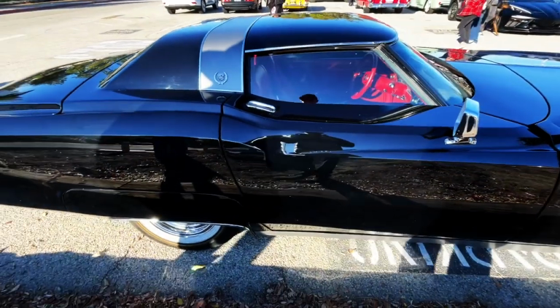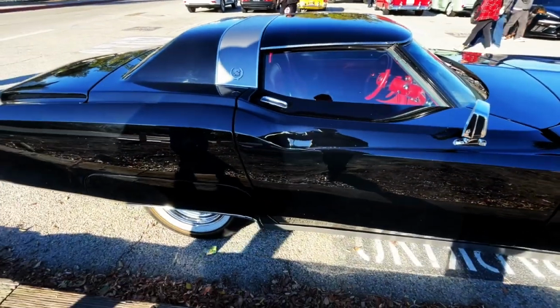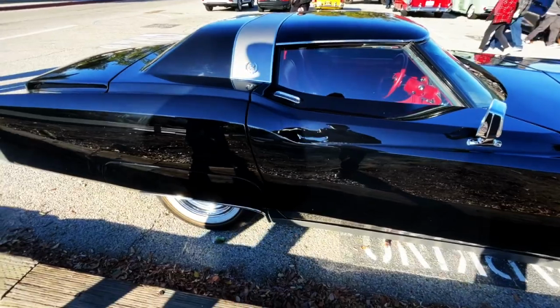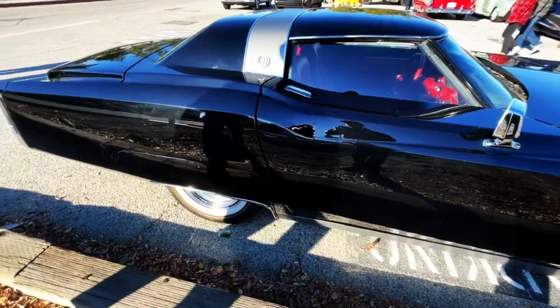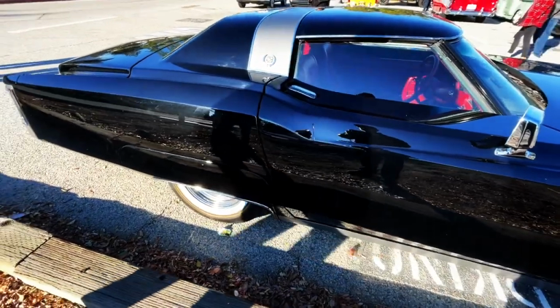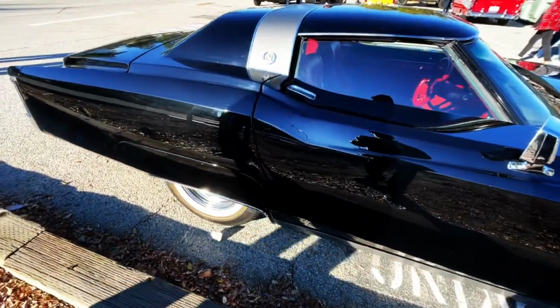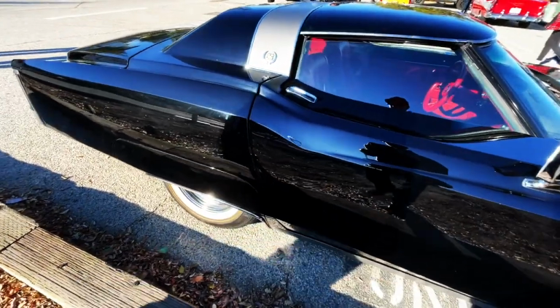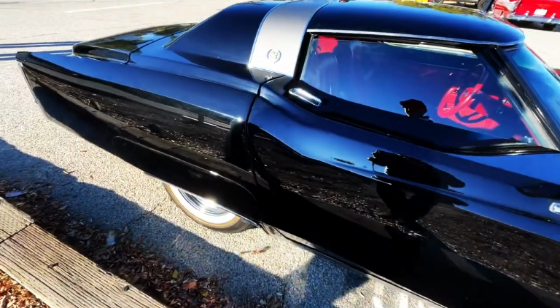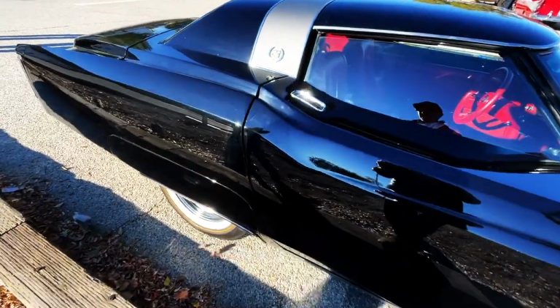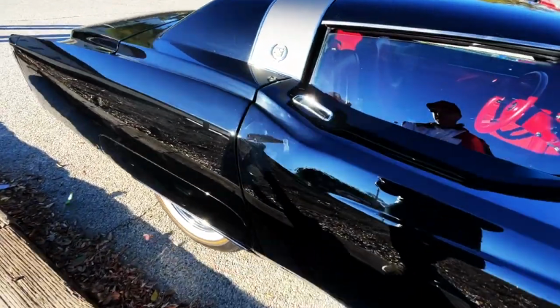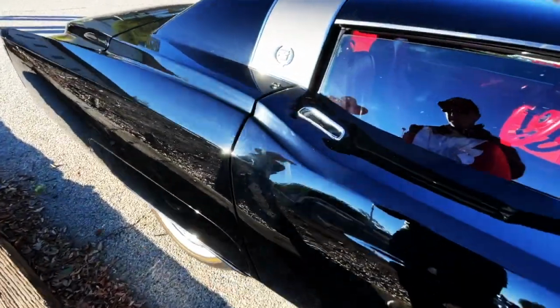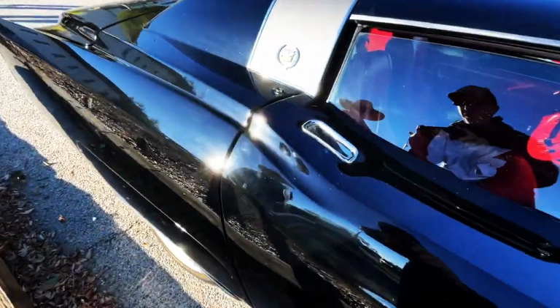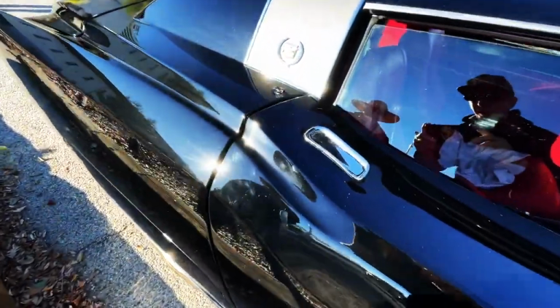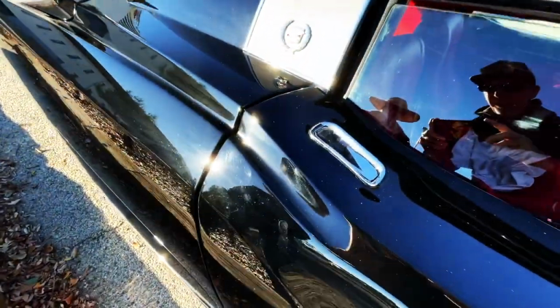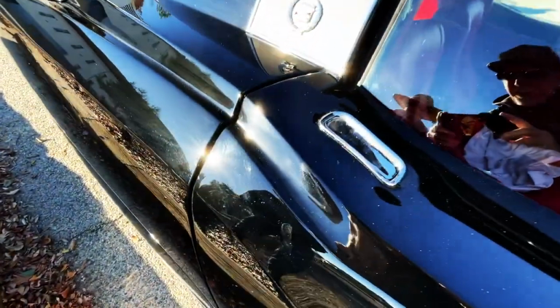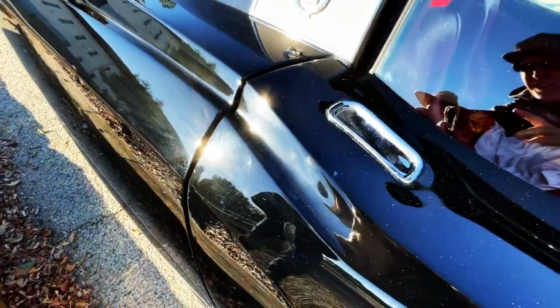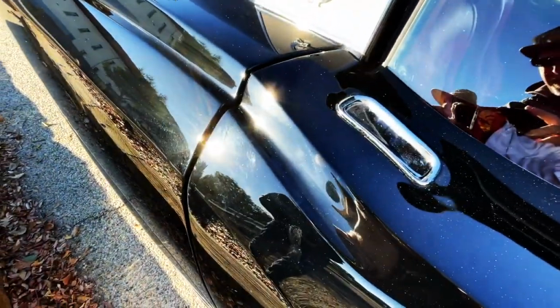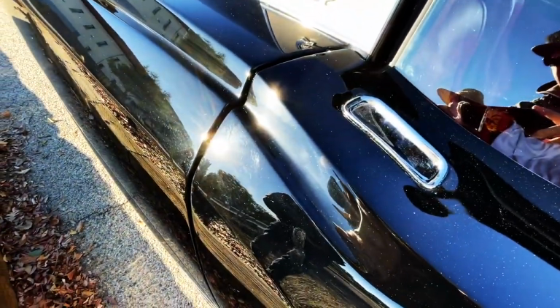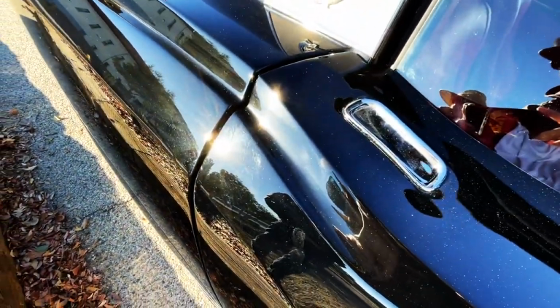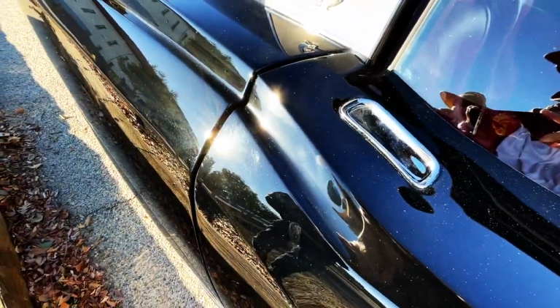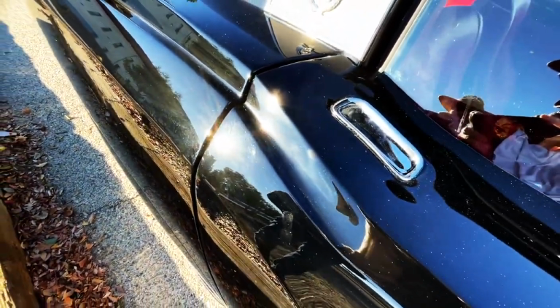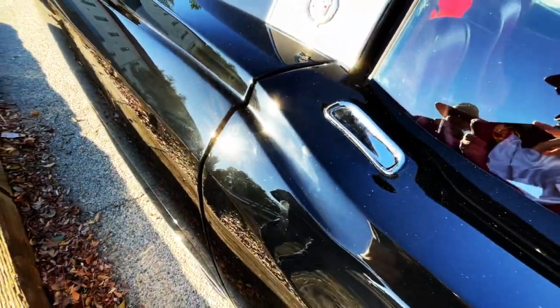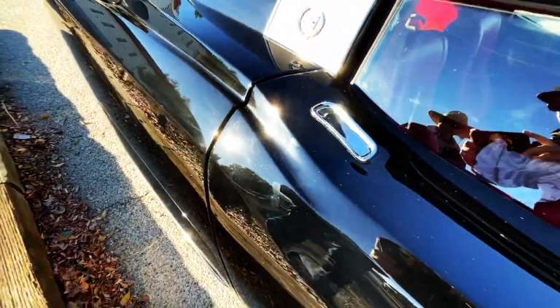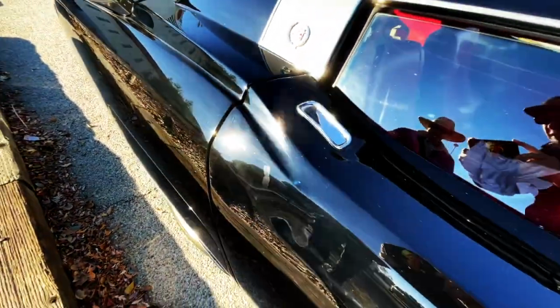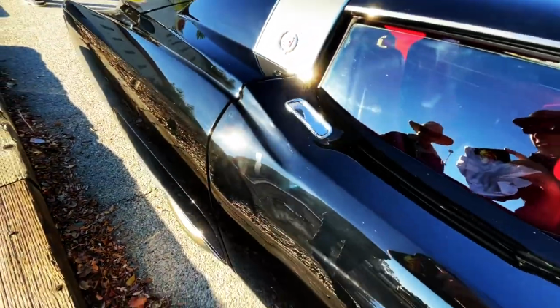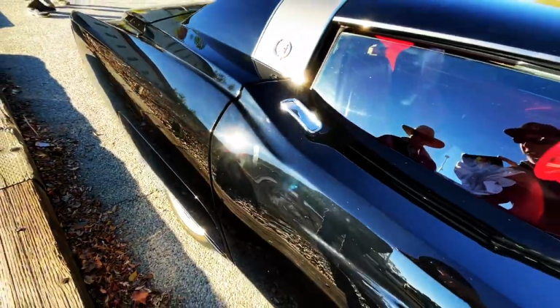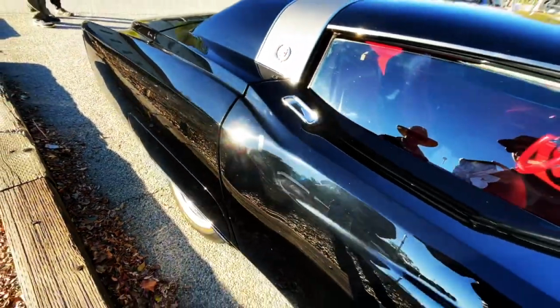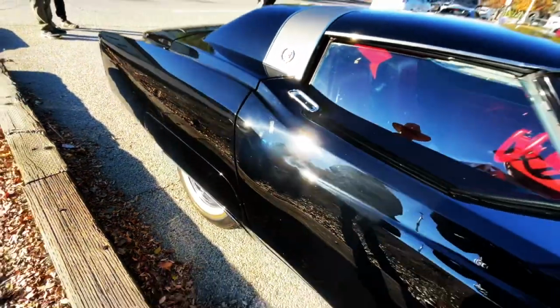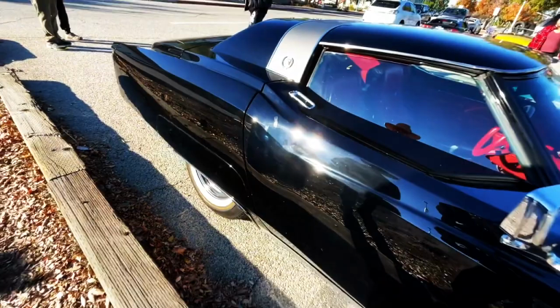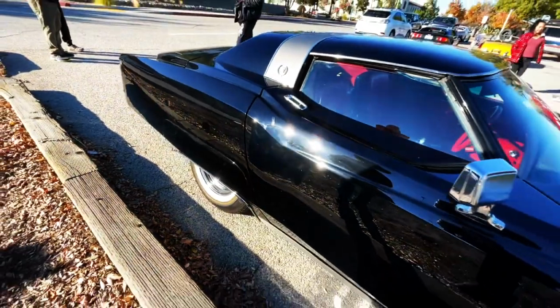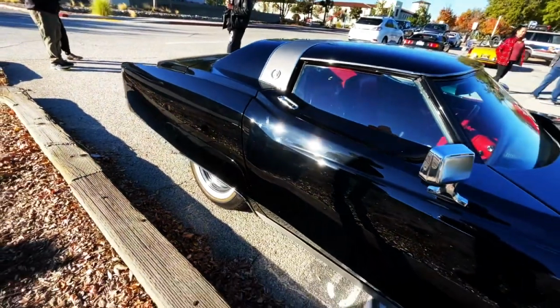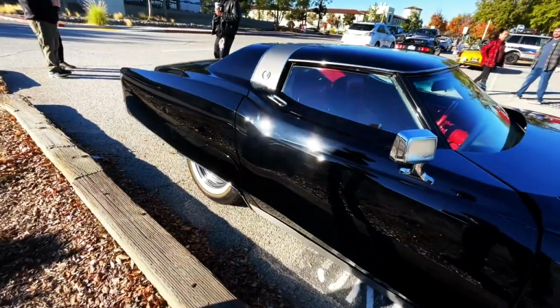Yeah, actually, isn't that a Corvette door? Well, it's a Corvette door. Yeah.